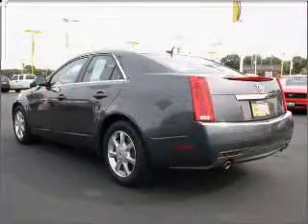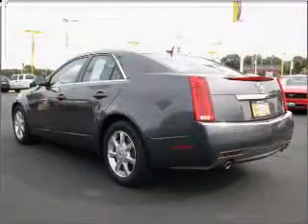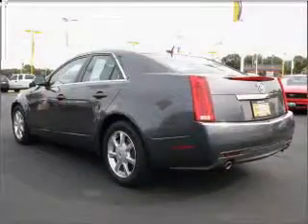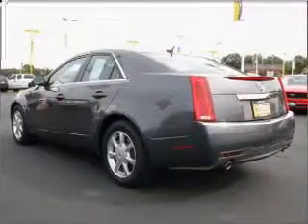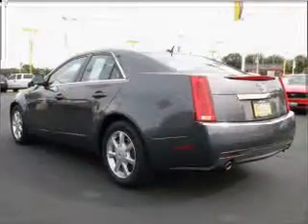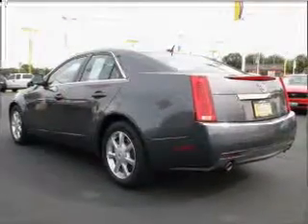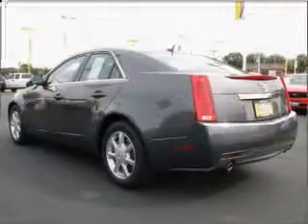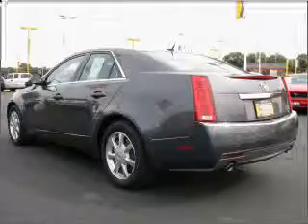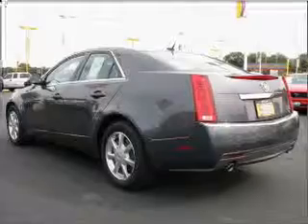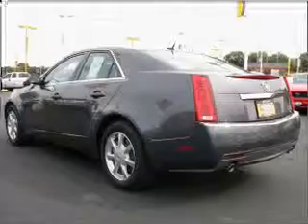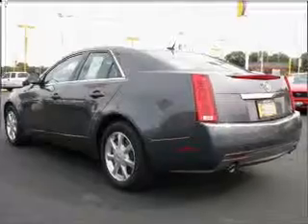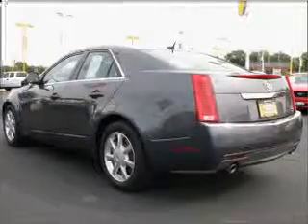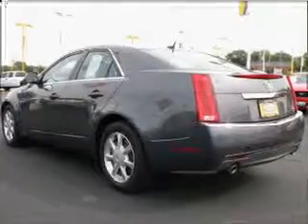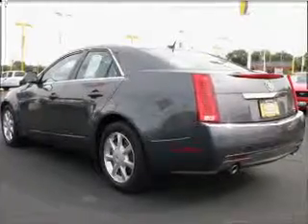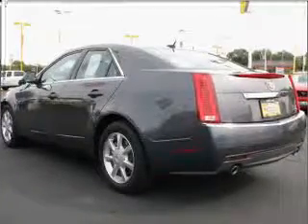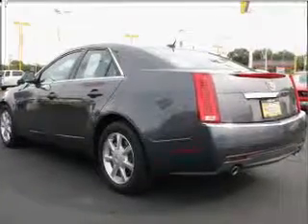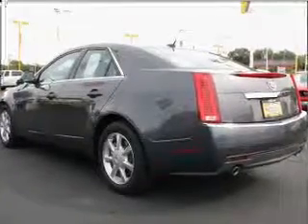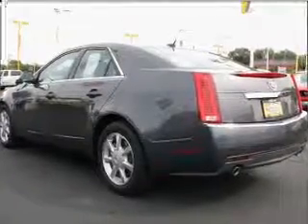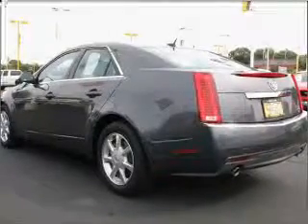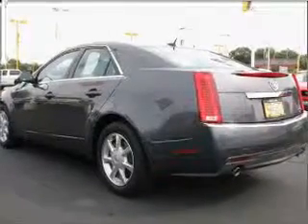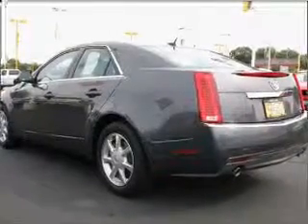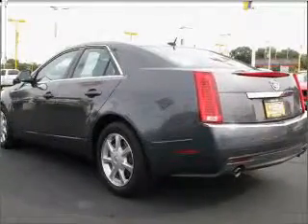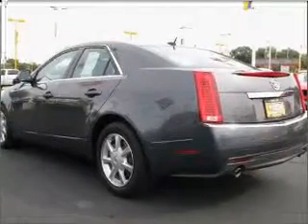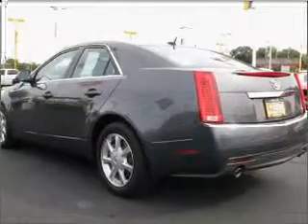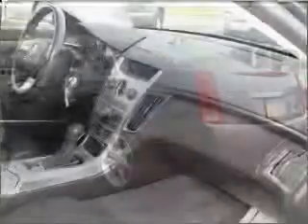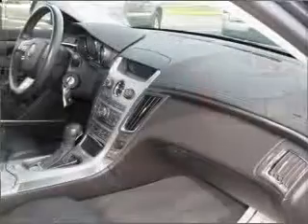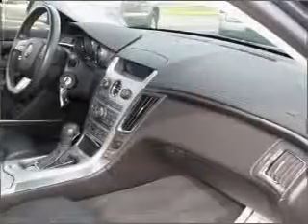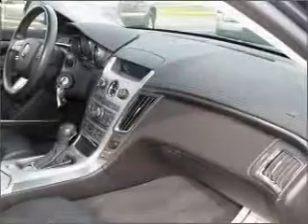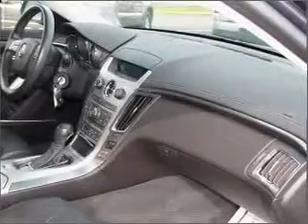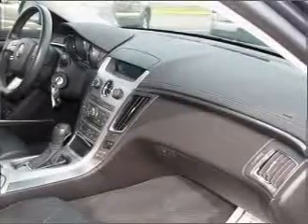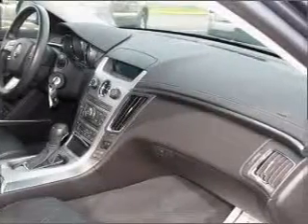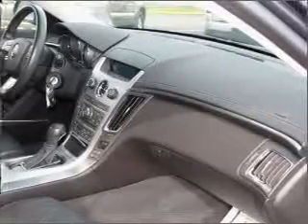We would love to put you in the driver's seat of this CTS. Please contact us for more information.